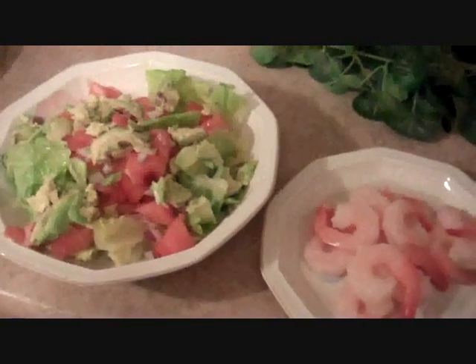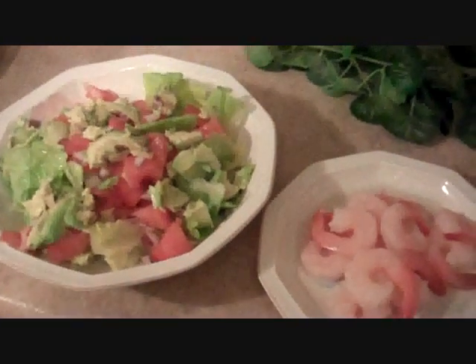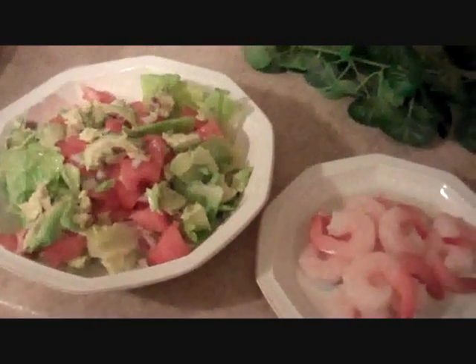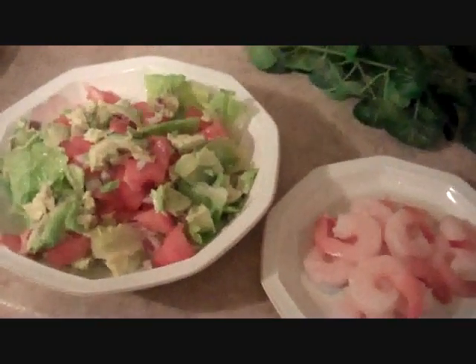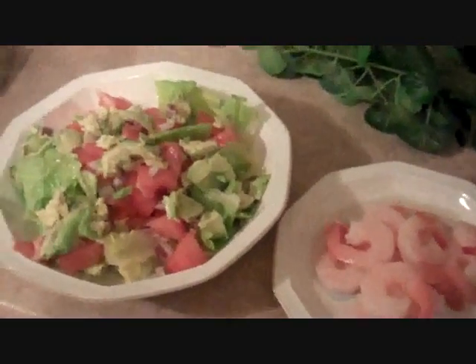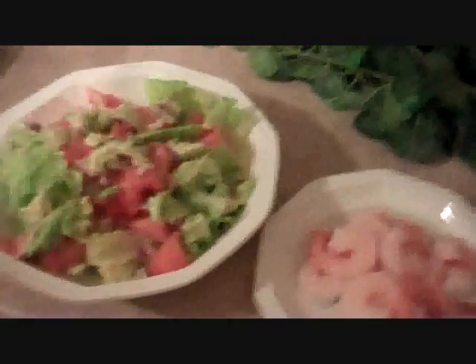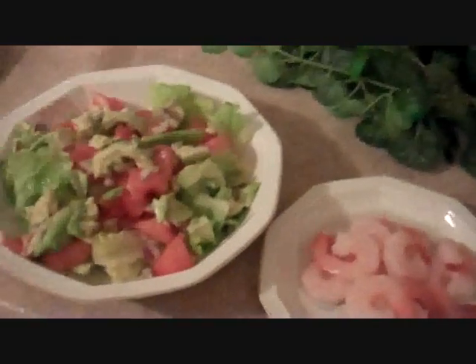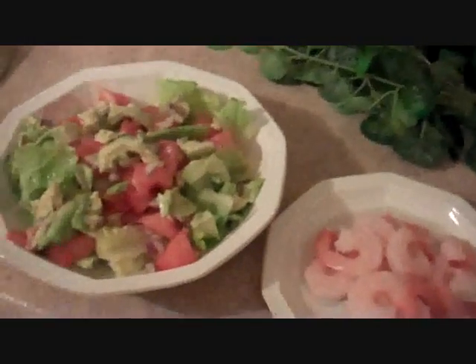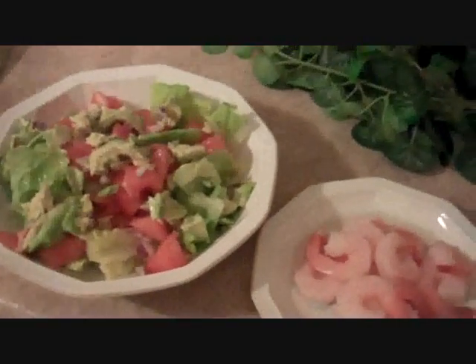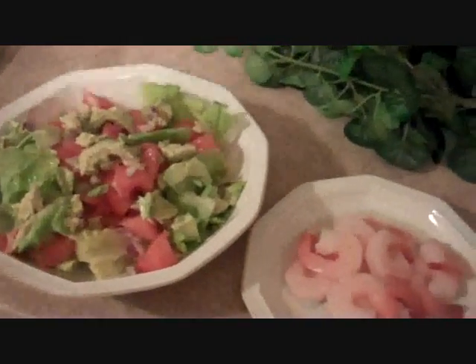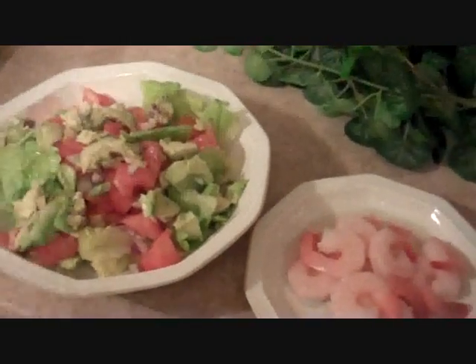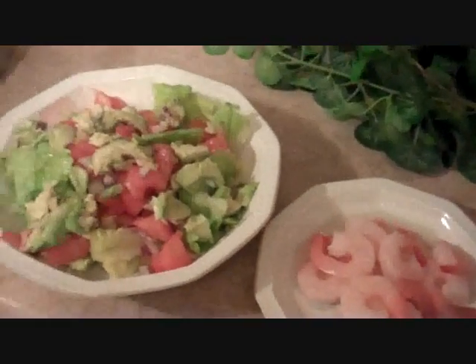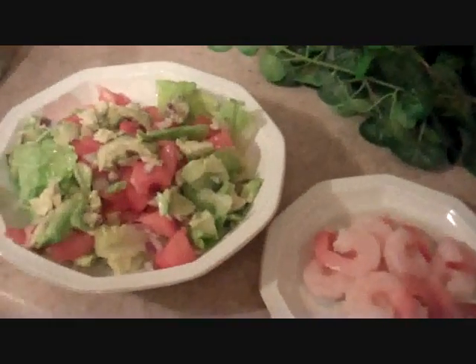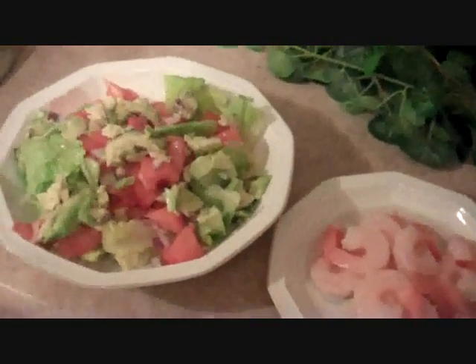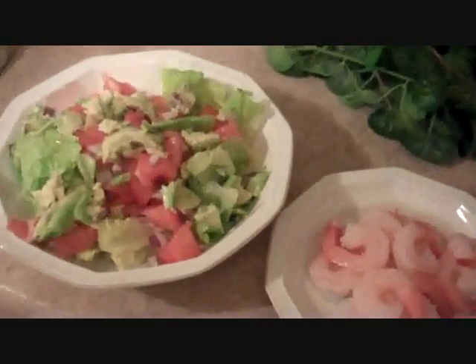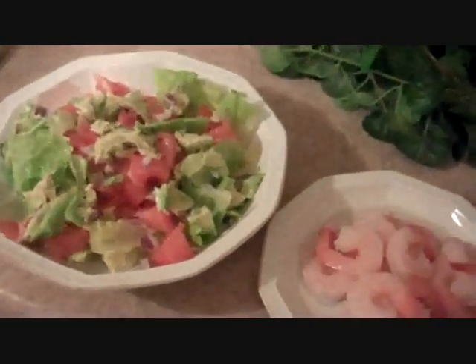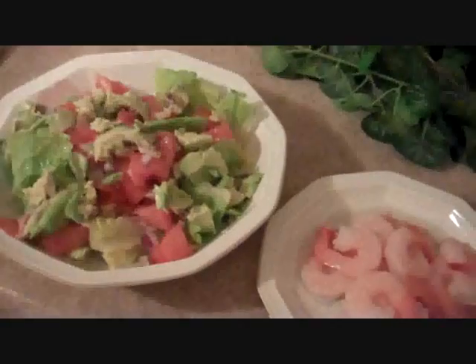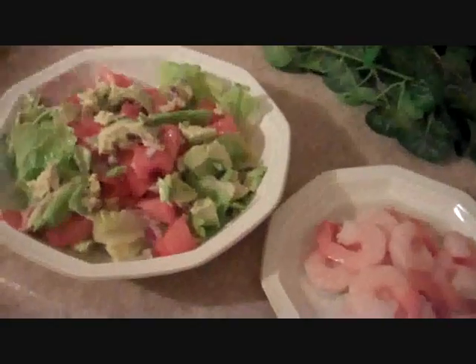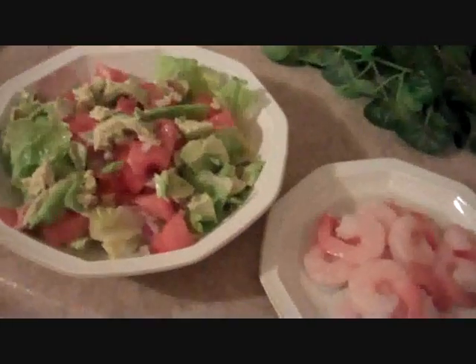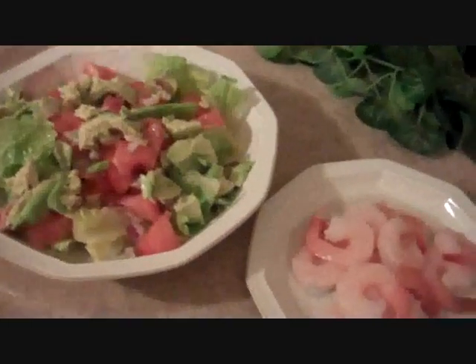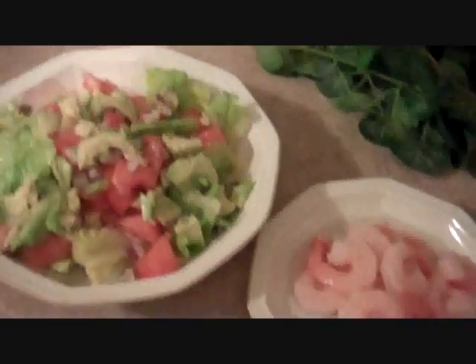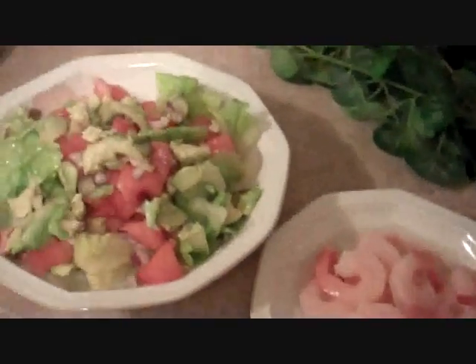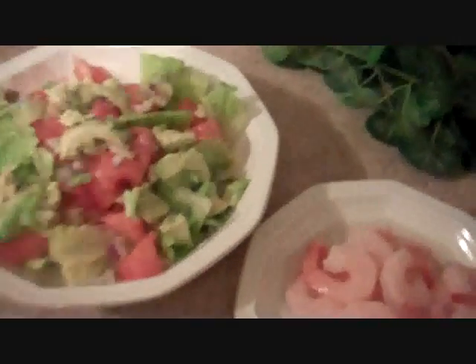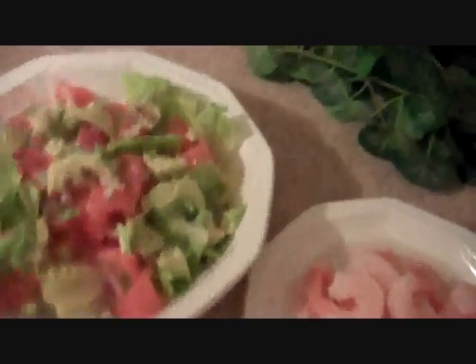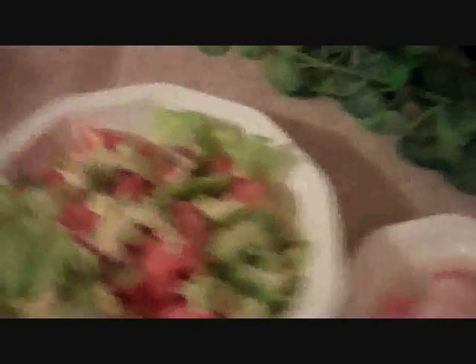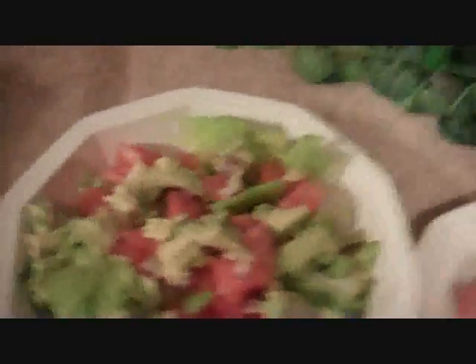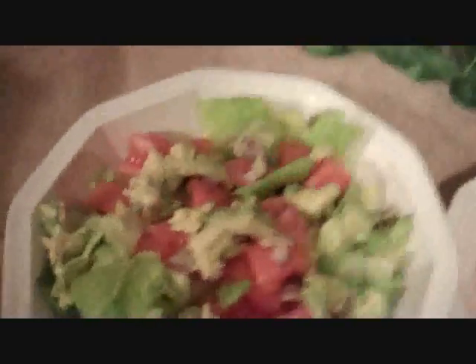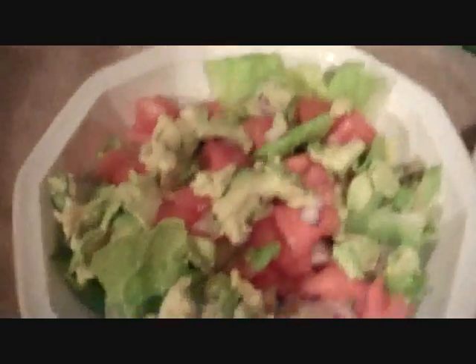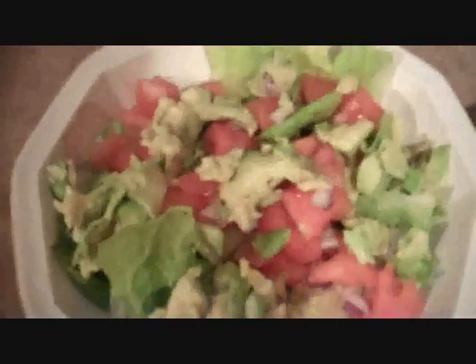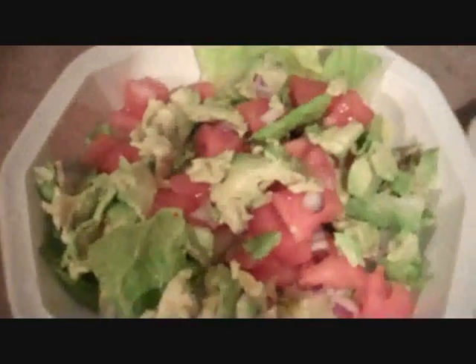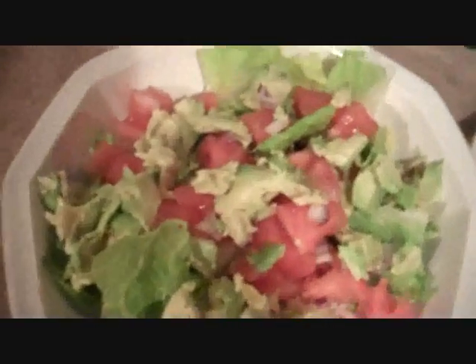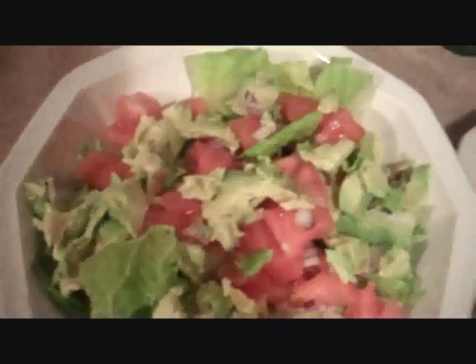Hello everyone. It's Lent time, and today I am having a salad.